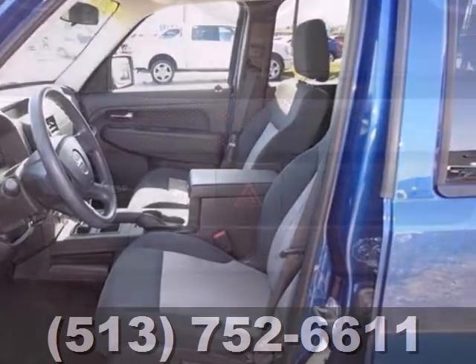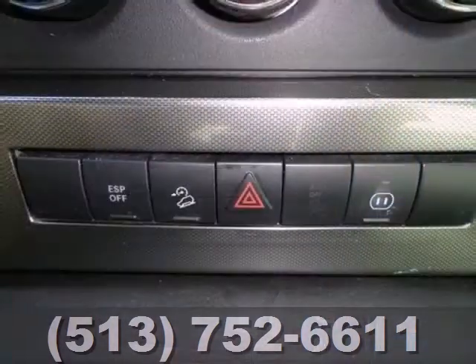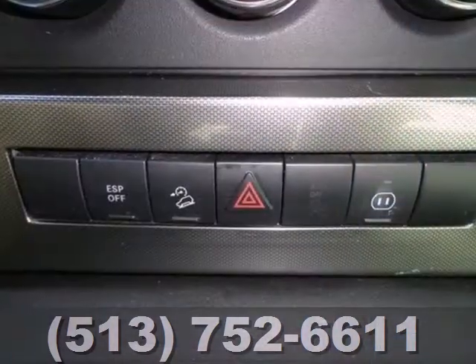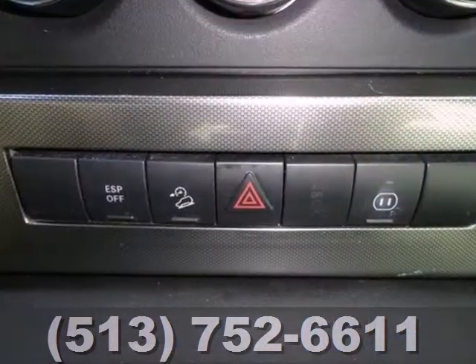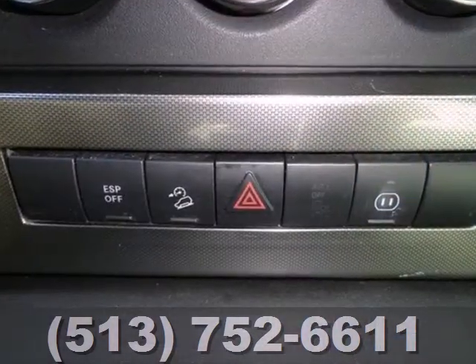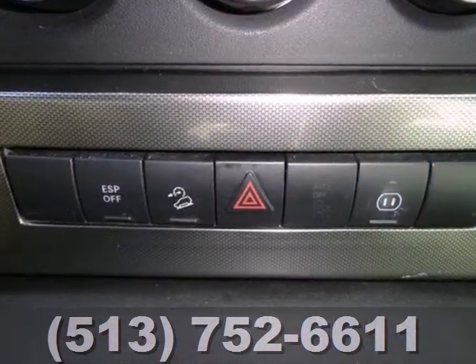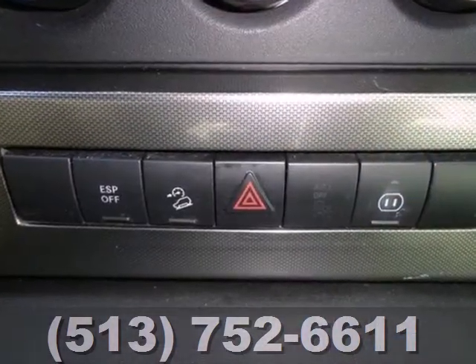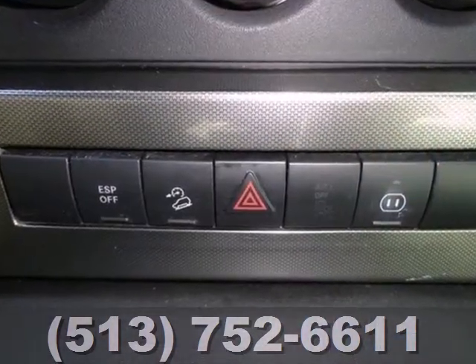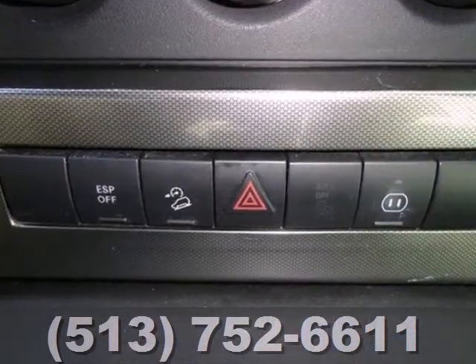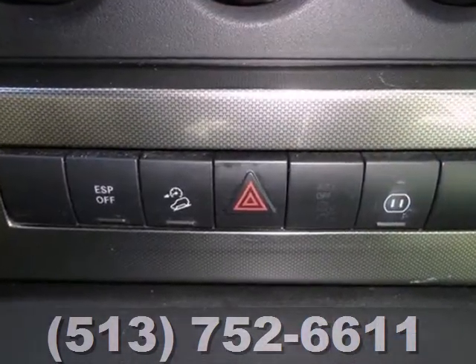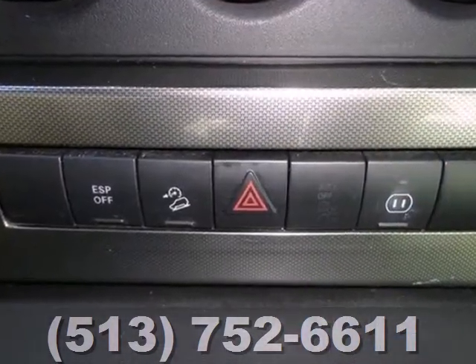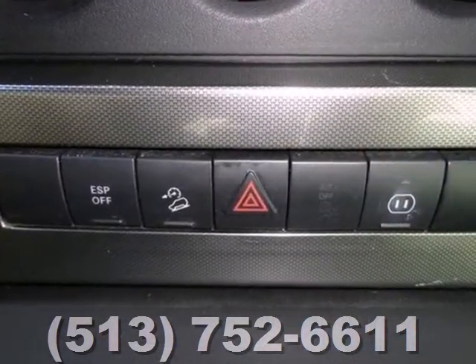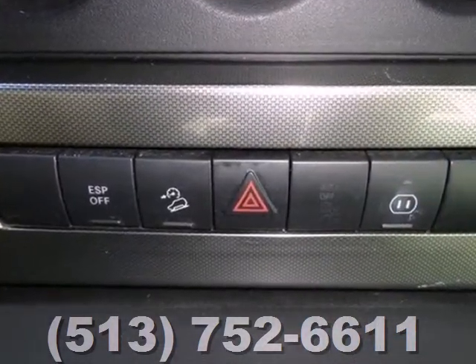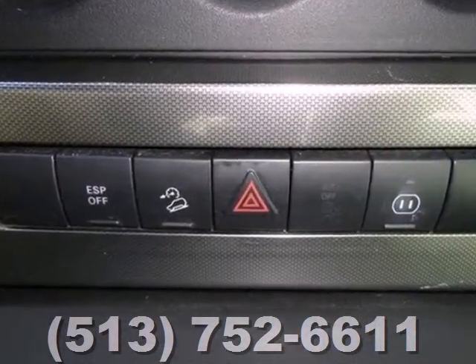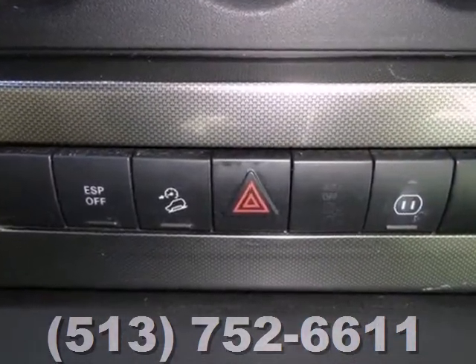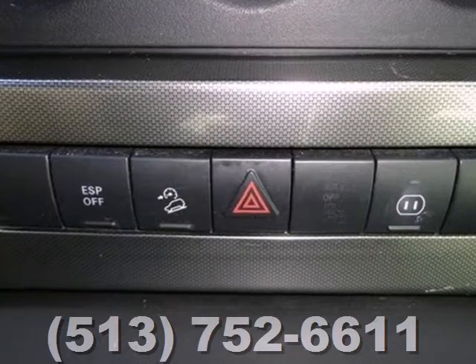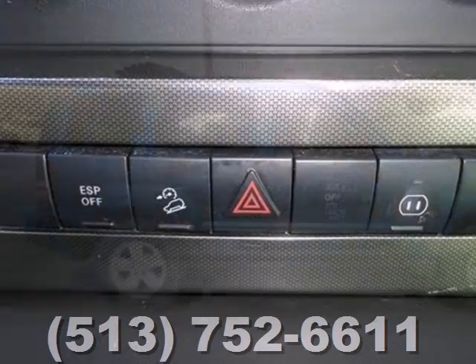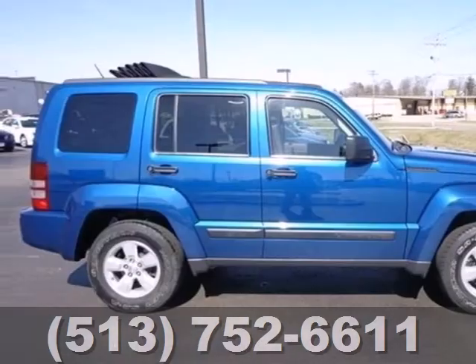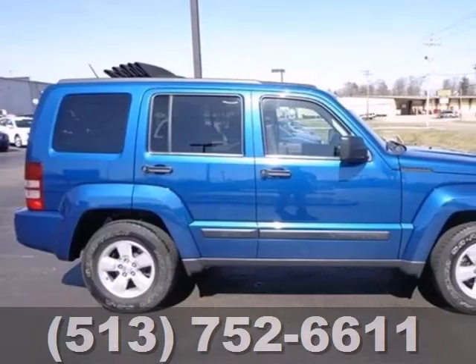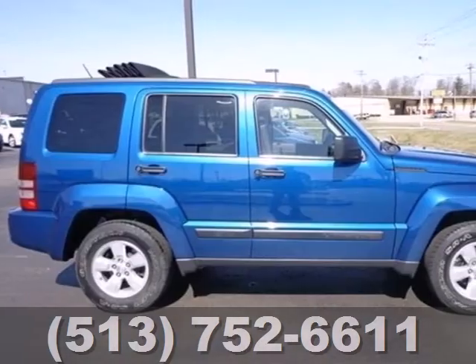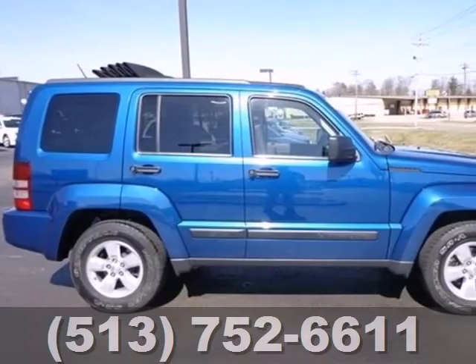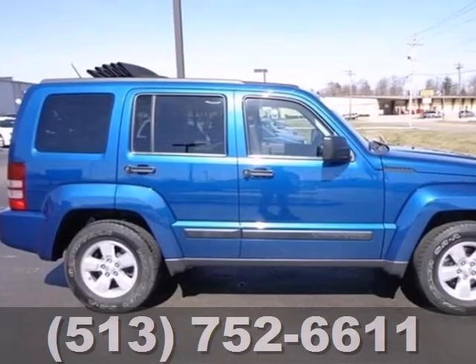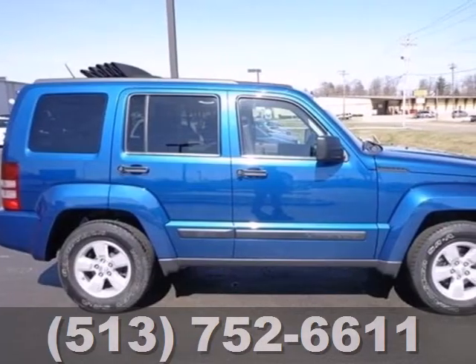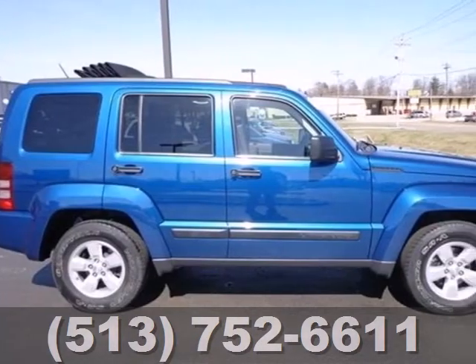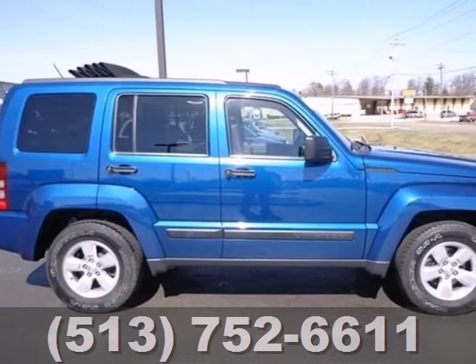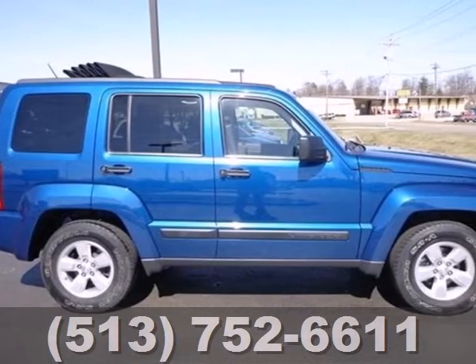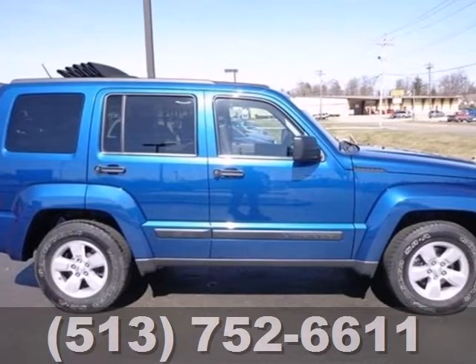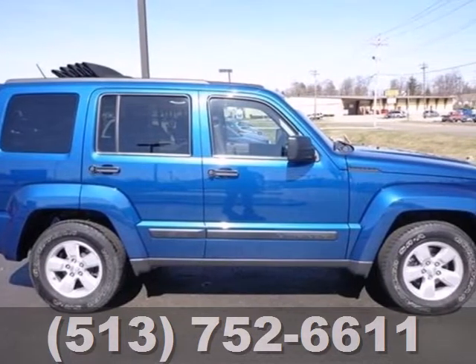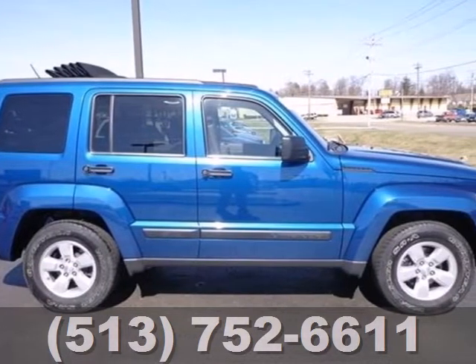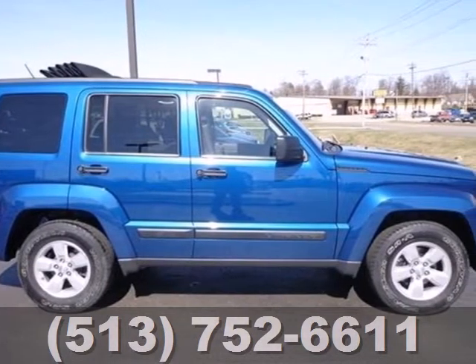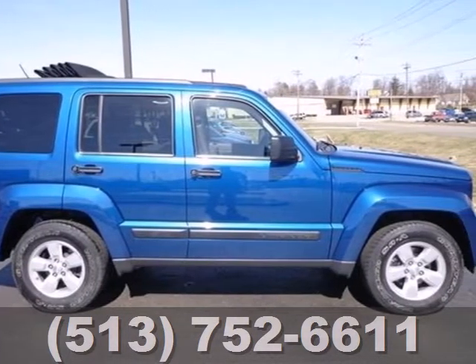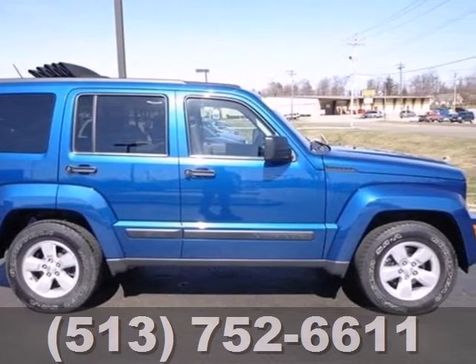If you're looking for a vehicle that's comfortable, stylish, and offers plenty of versatility, hurry in today and take this Liberty for a test drive.